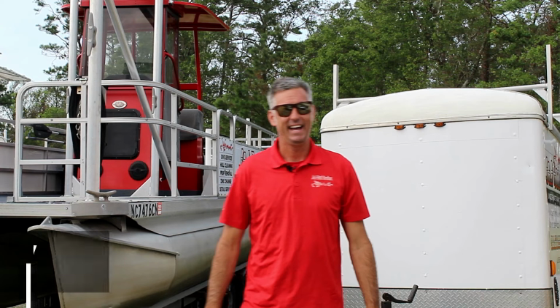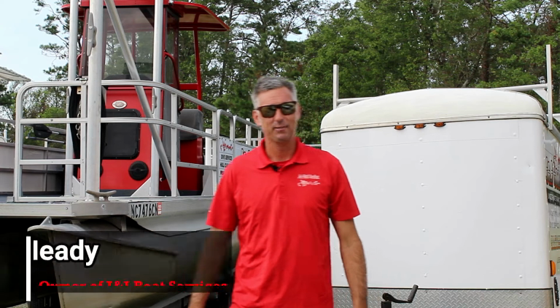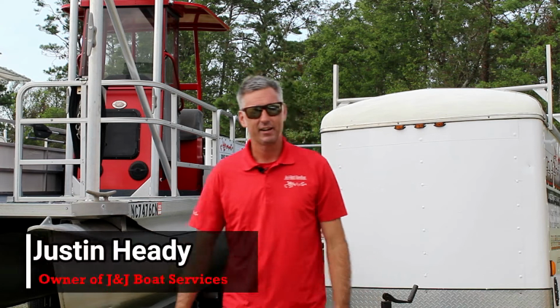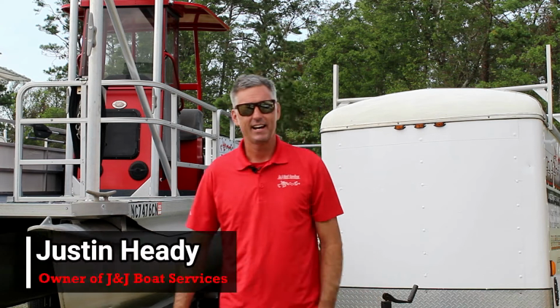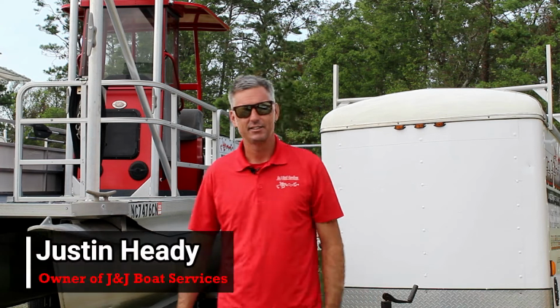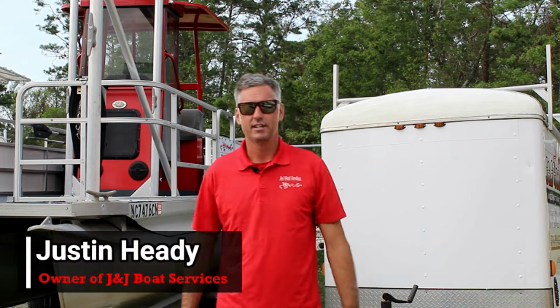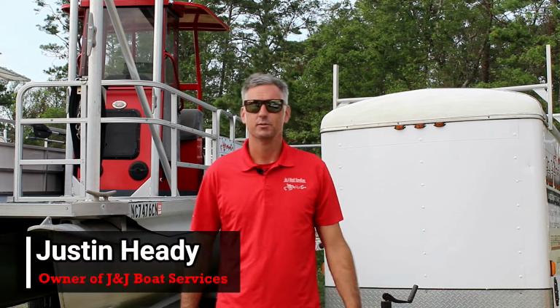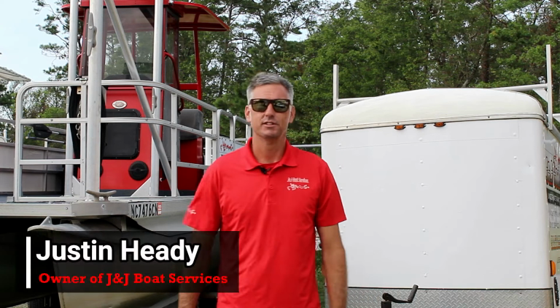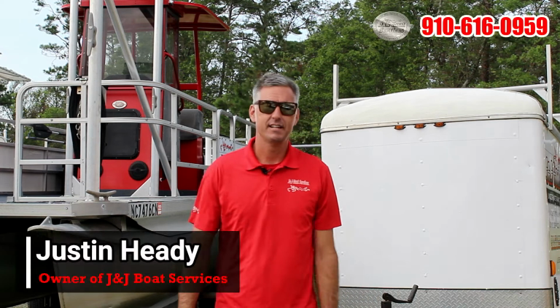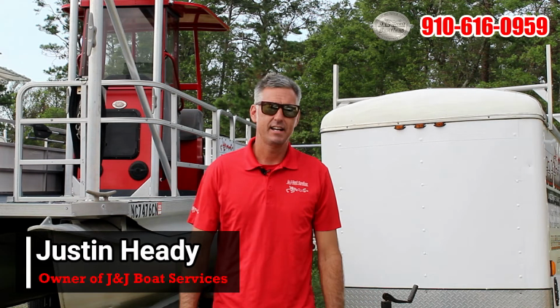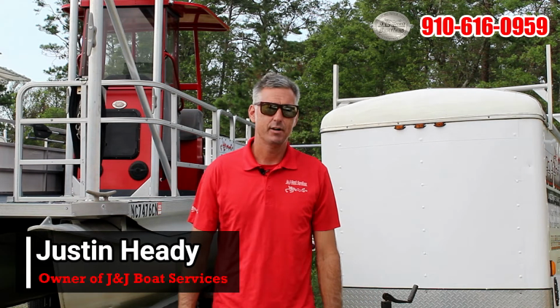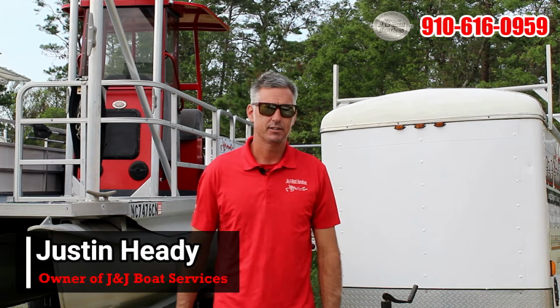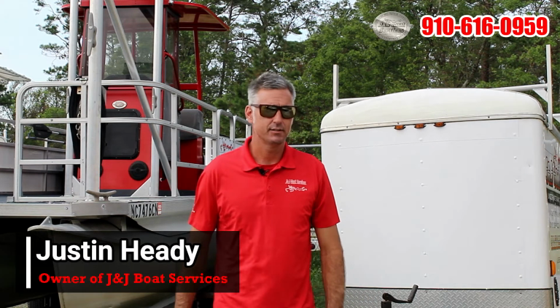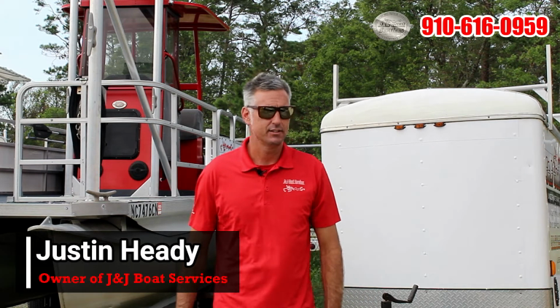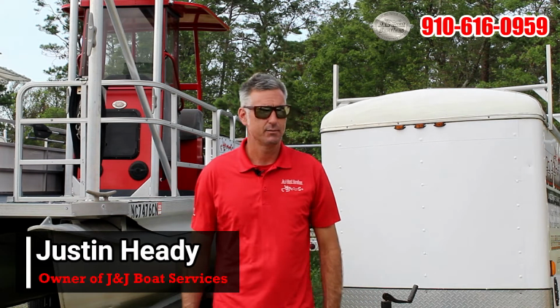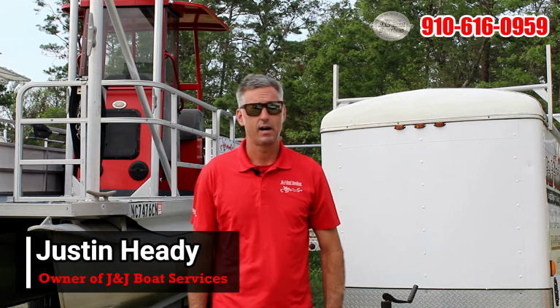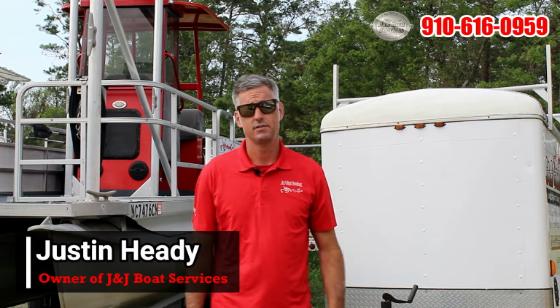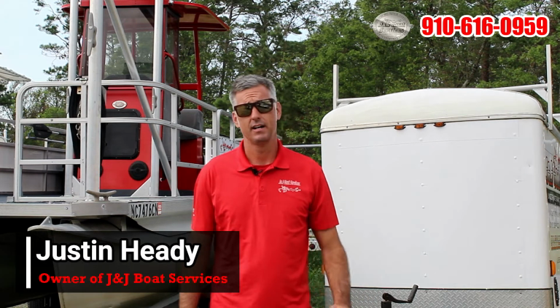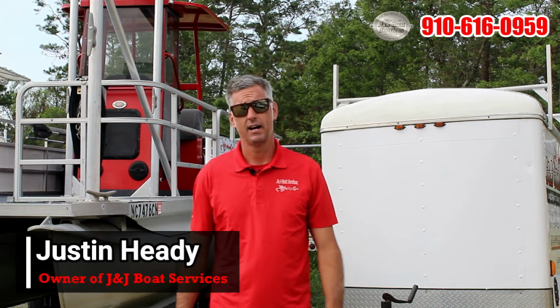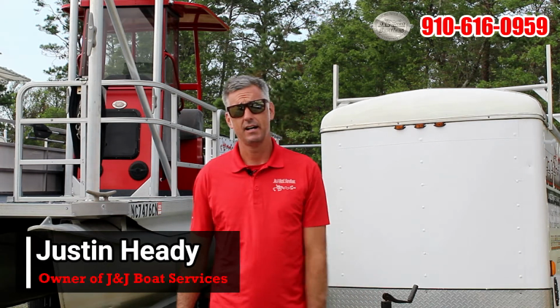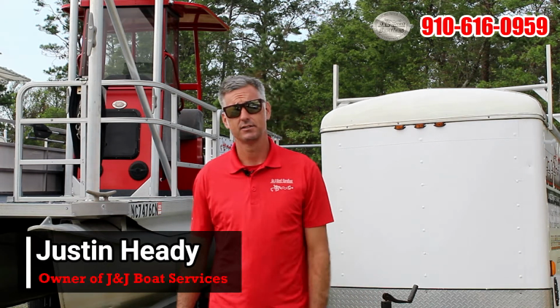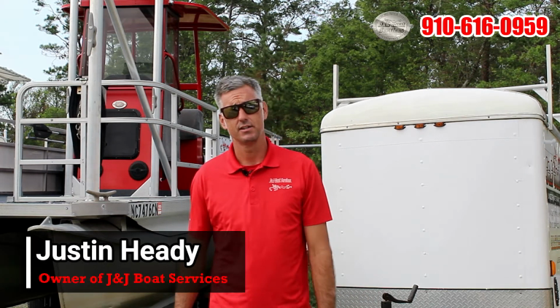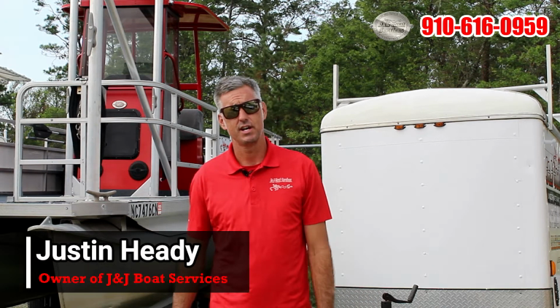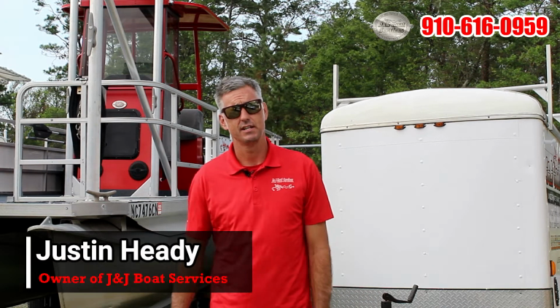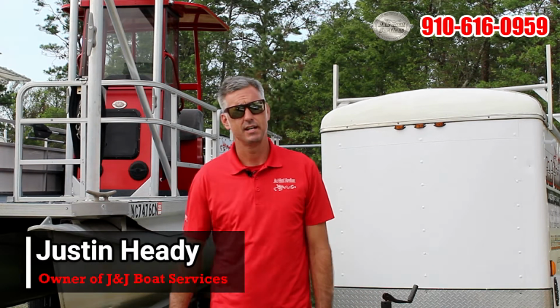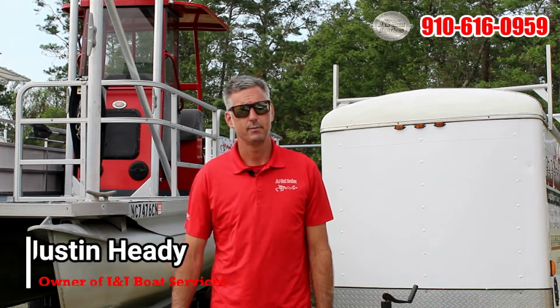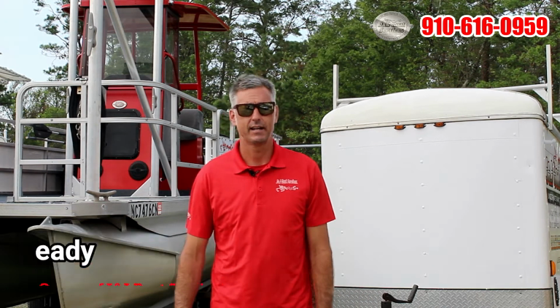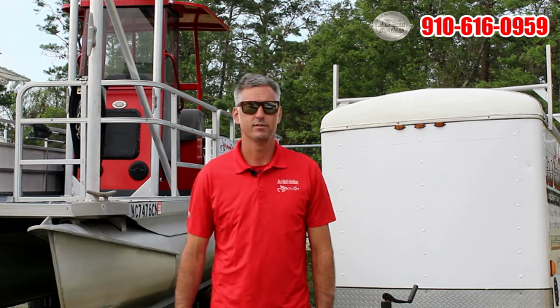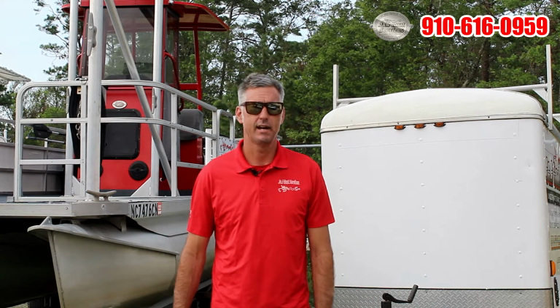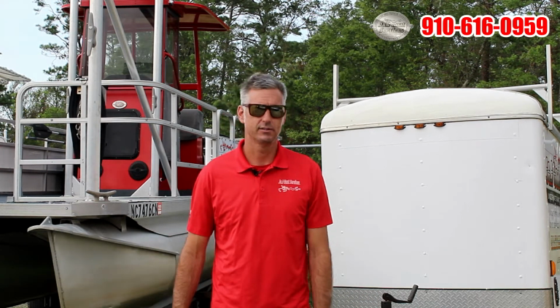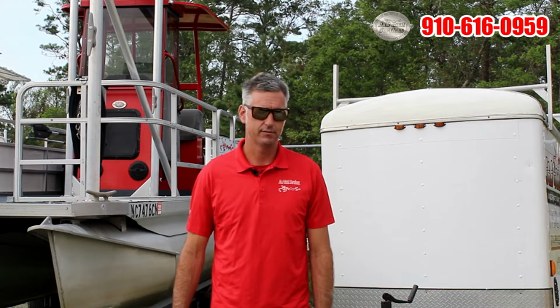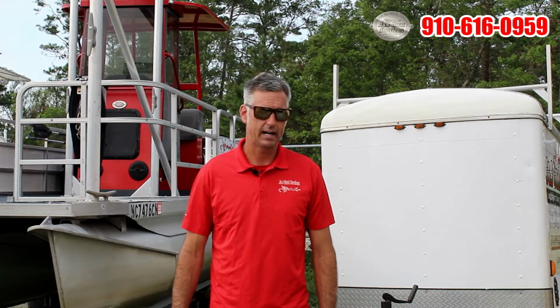Hey, good morning guys. Justin with J&J Boat Services. My wife Jana and I started J&J's back in 2005.